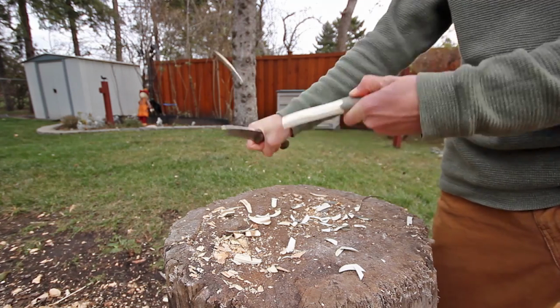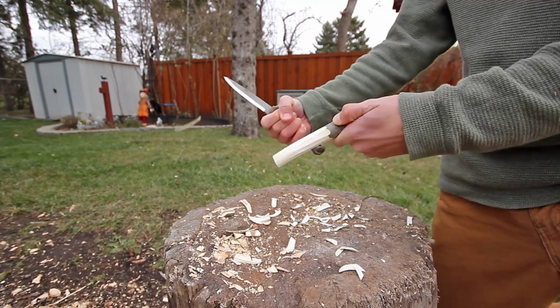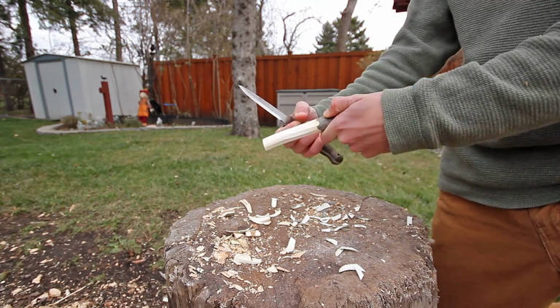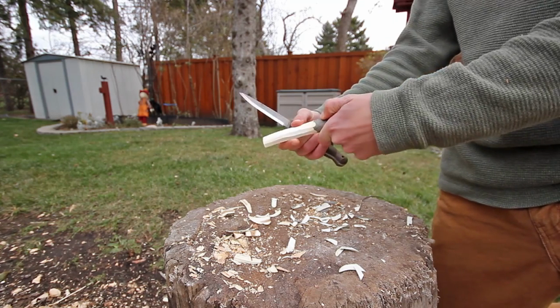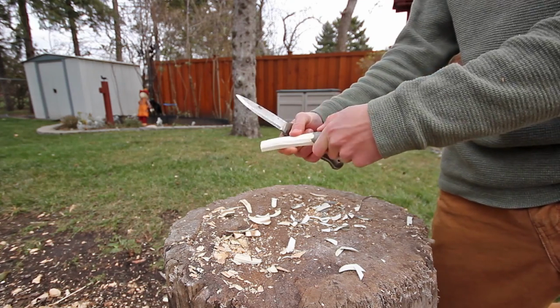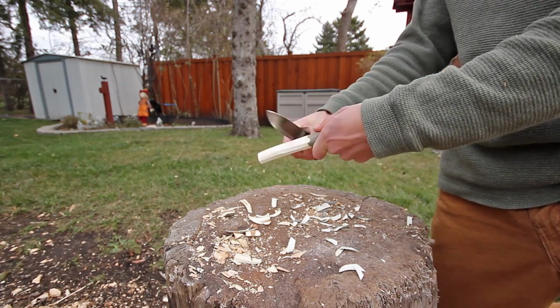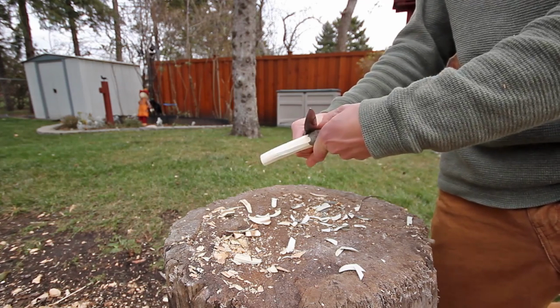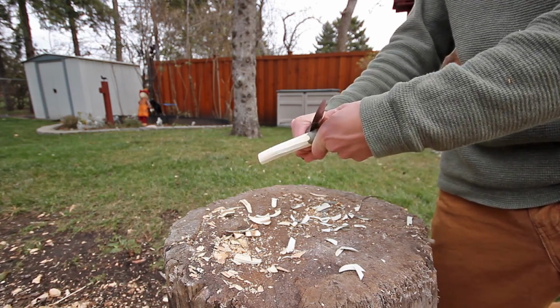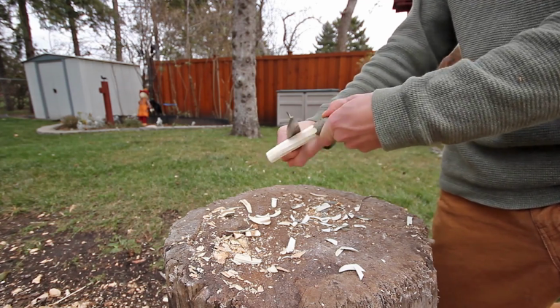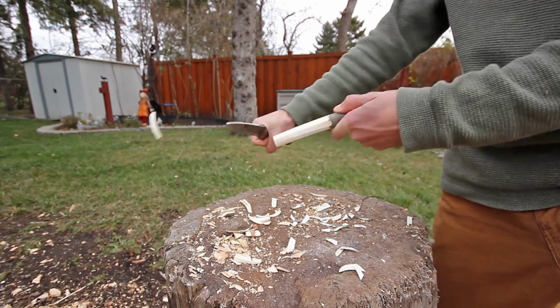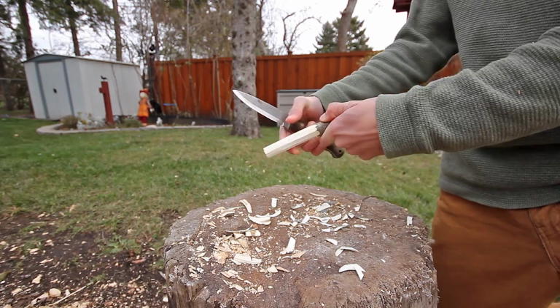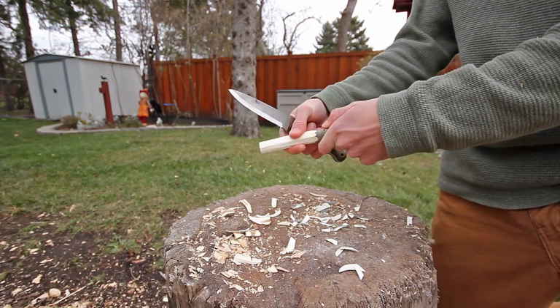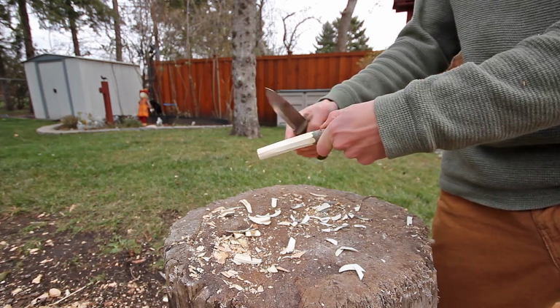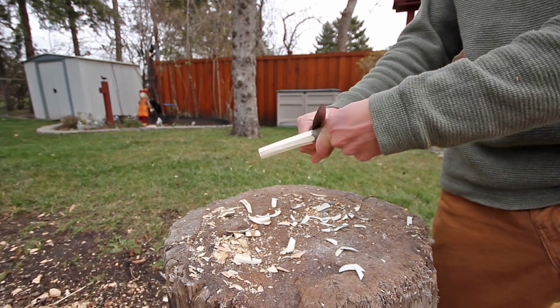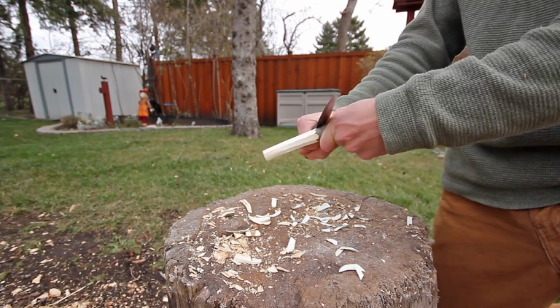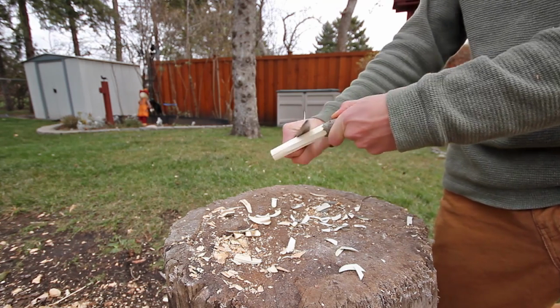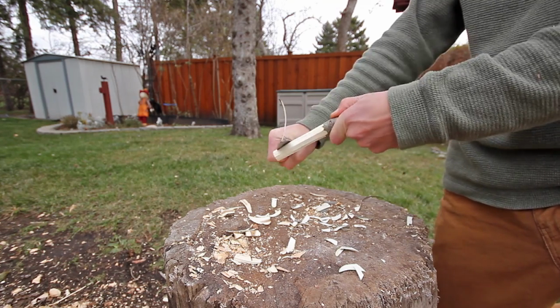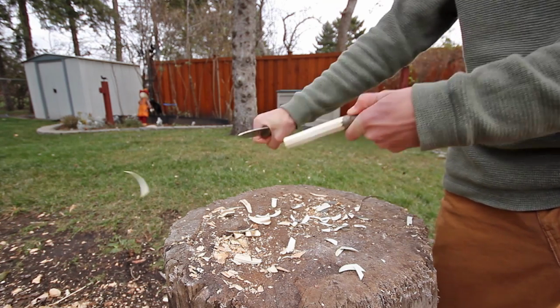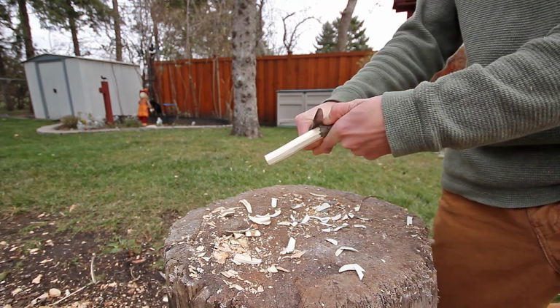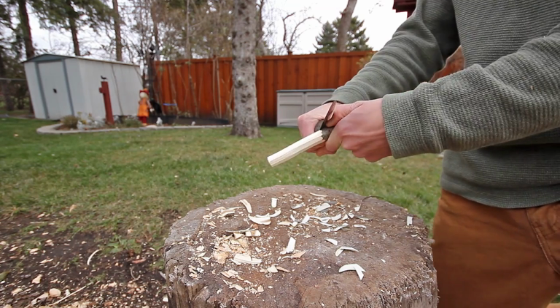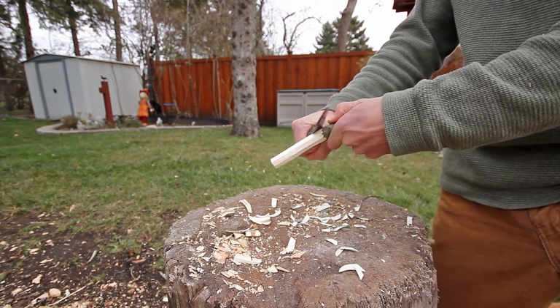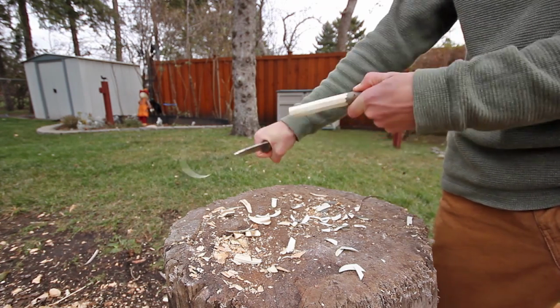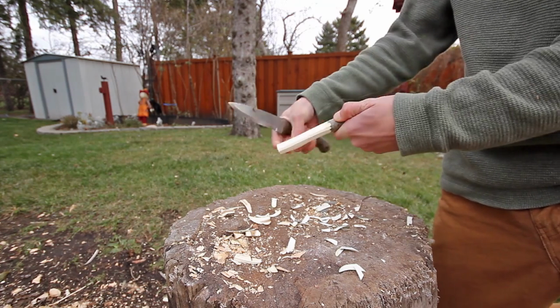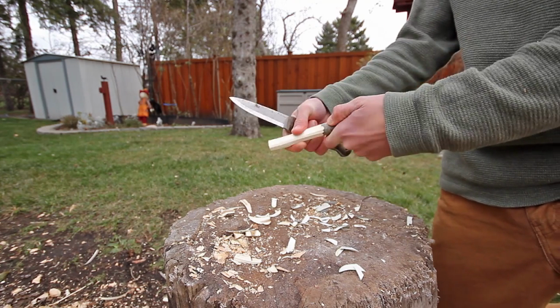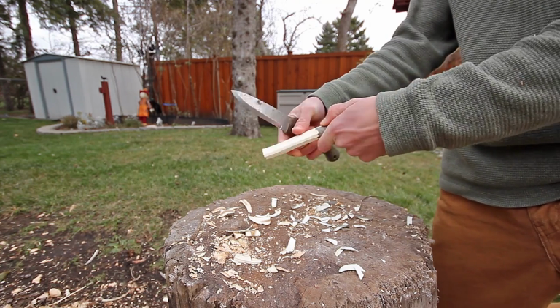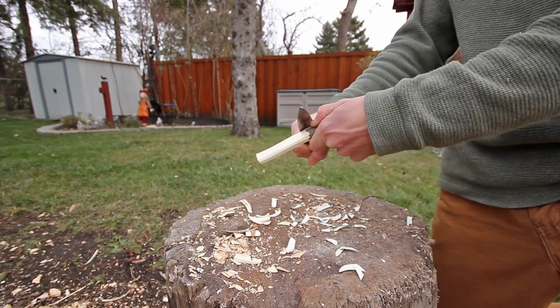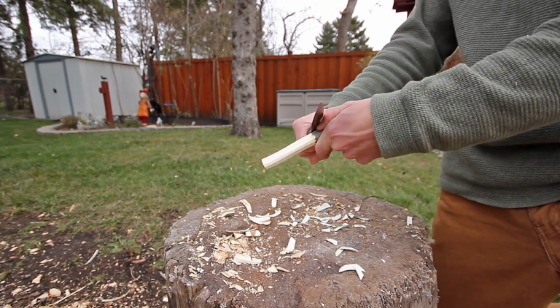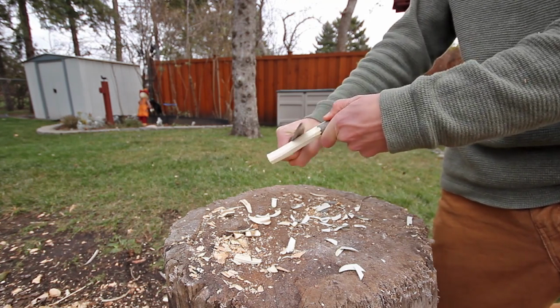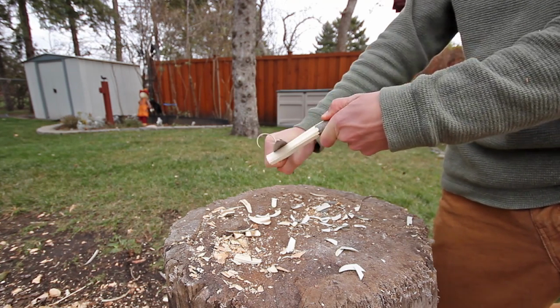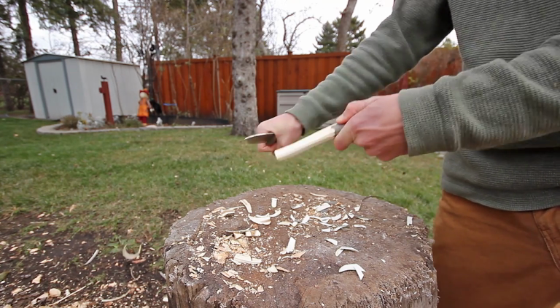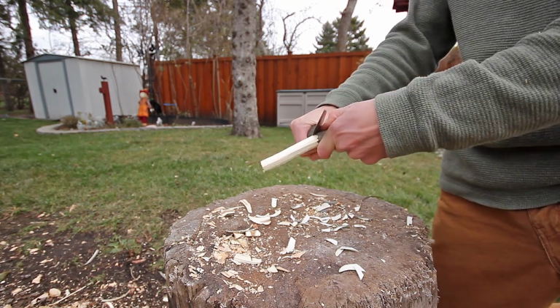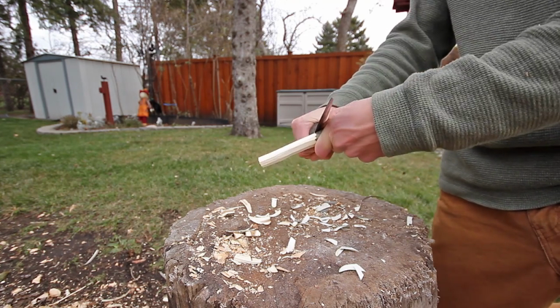The final stick will vary depending on the size of your container, but make sure it fits securely when put under the neck of the bottle.